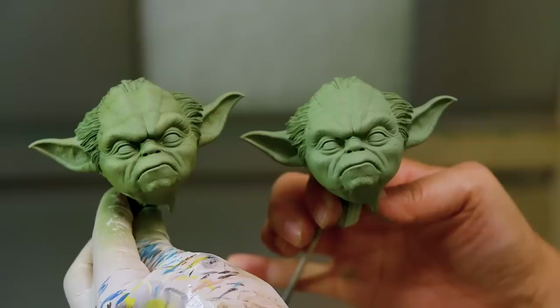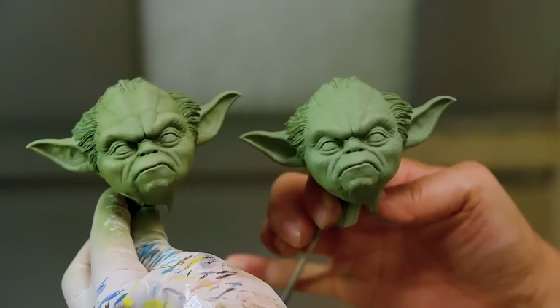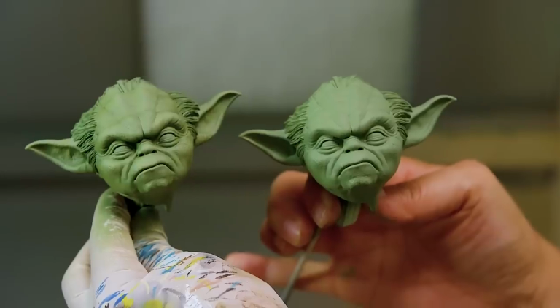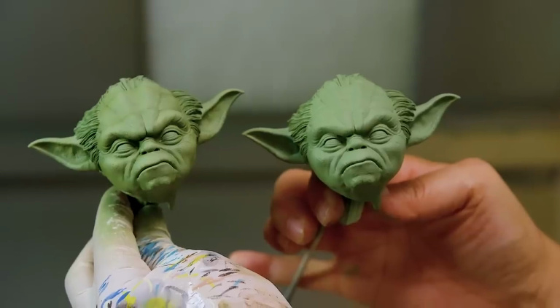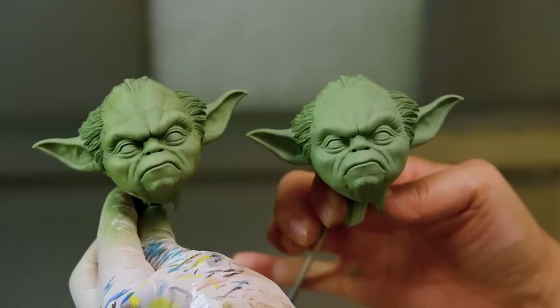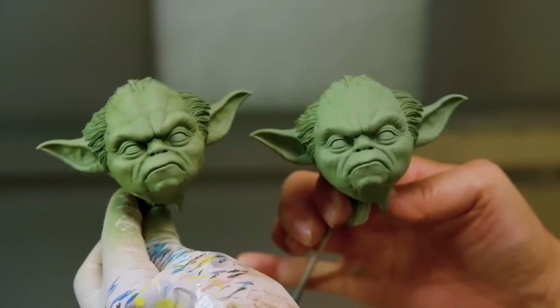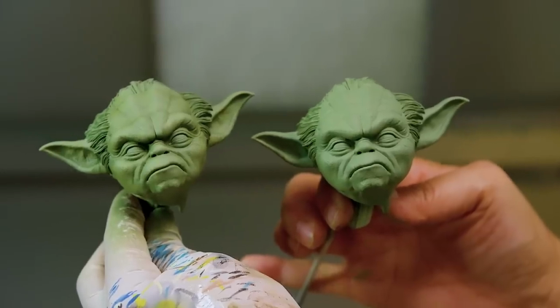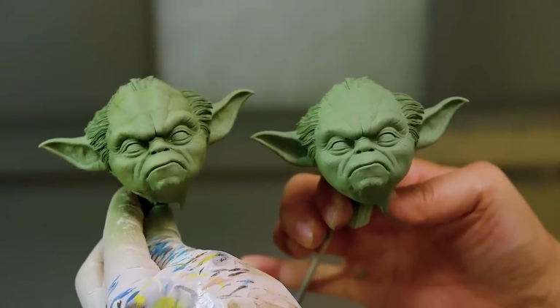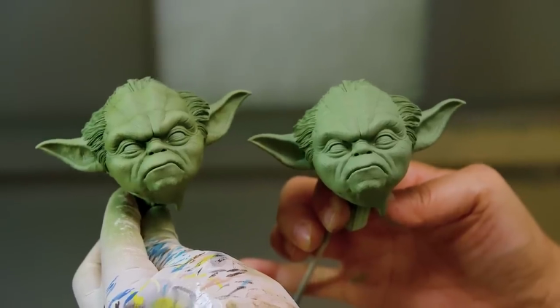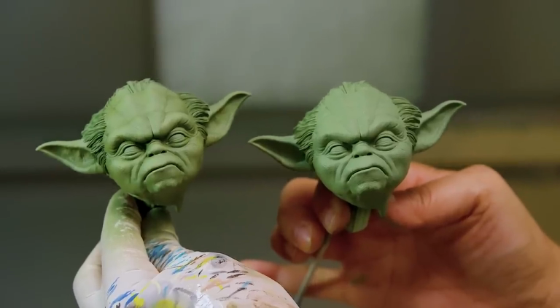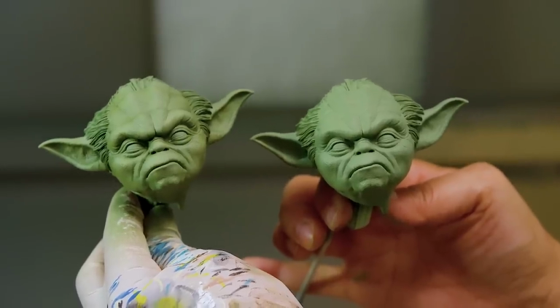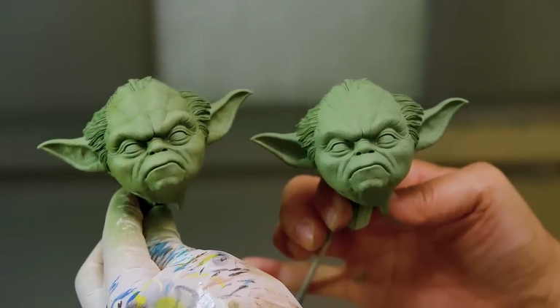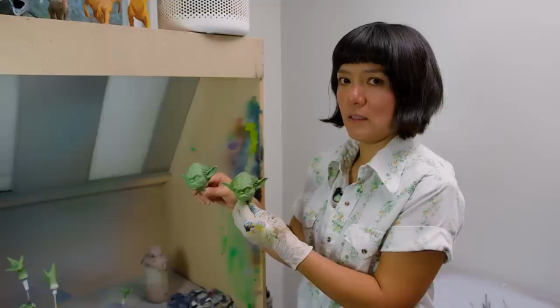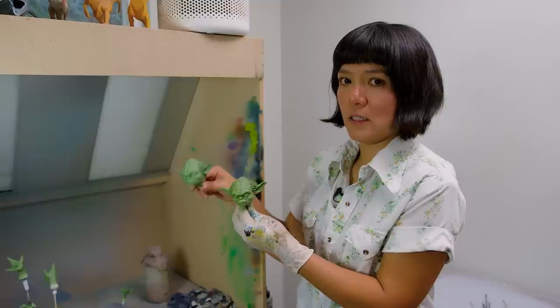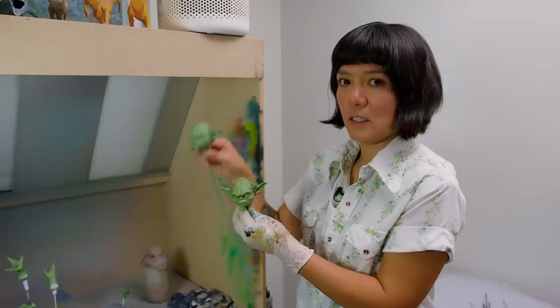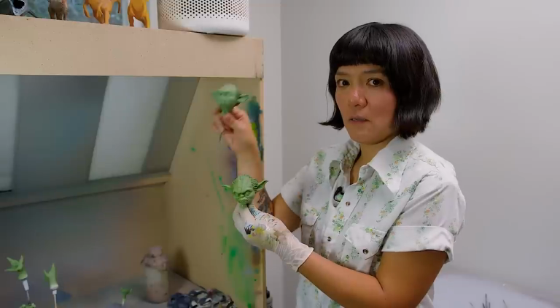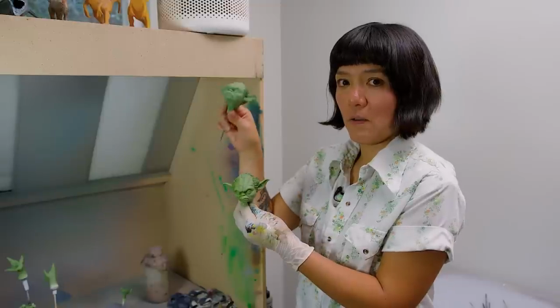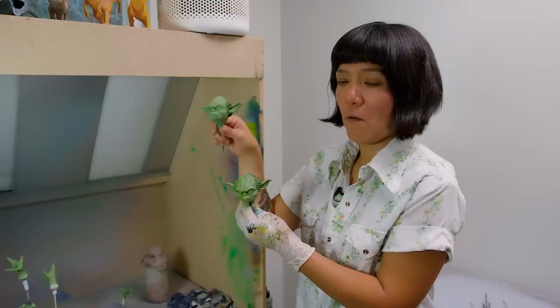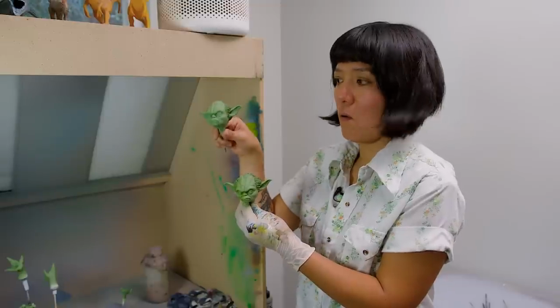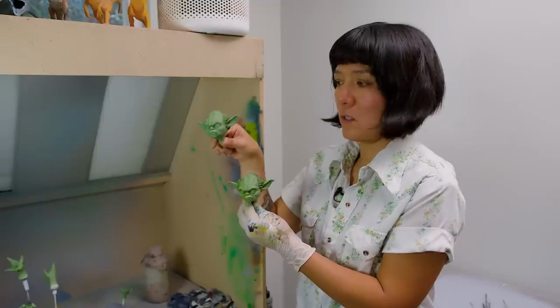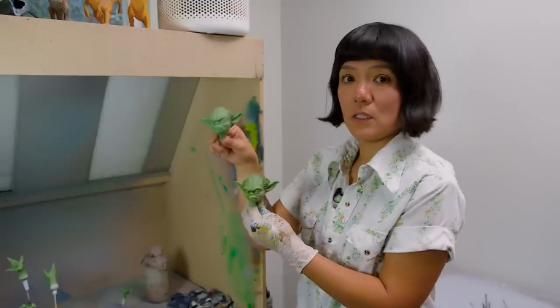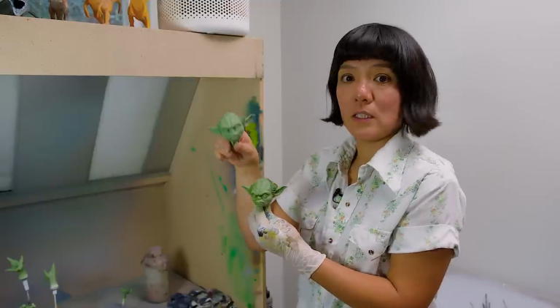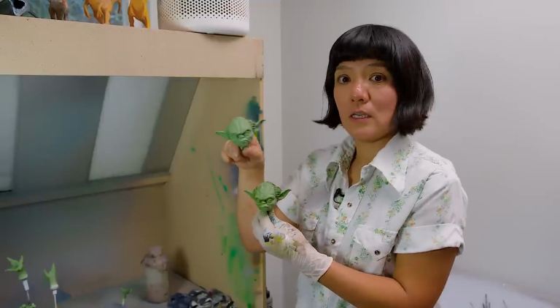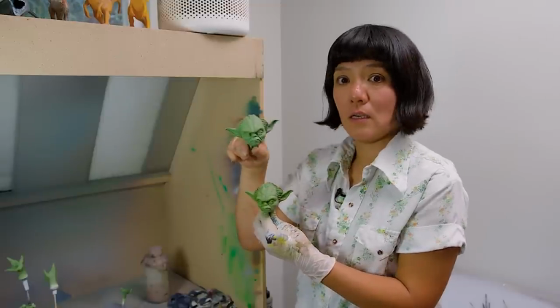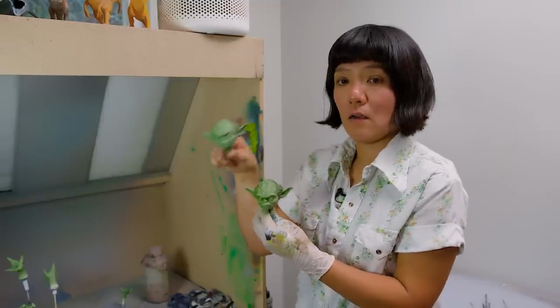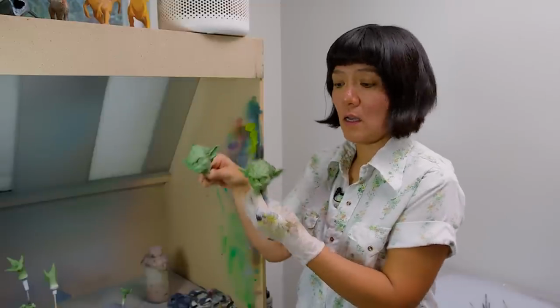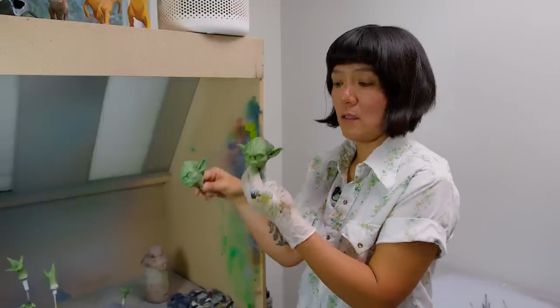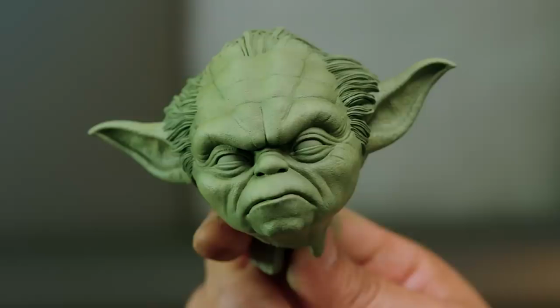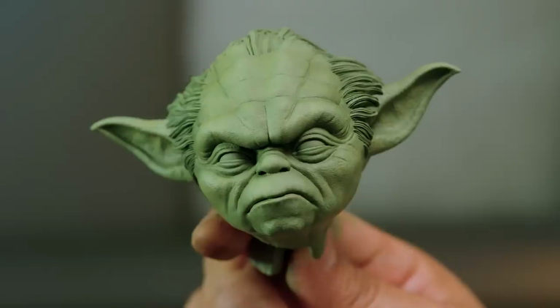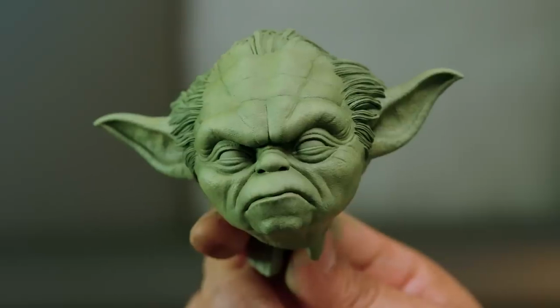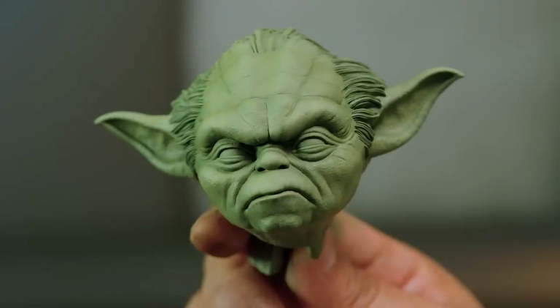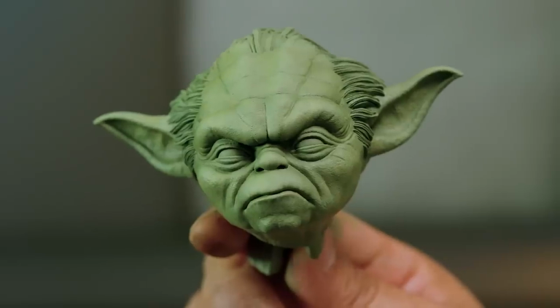I hope you could see the difference — this is before all this detail, and this is after.